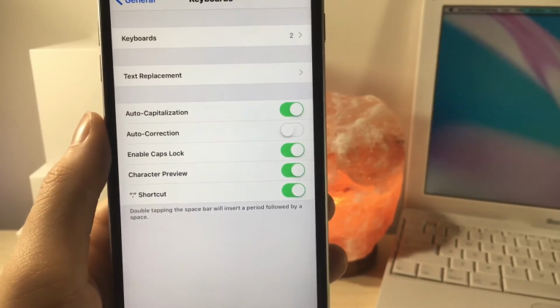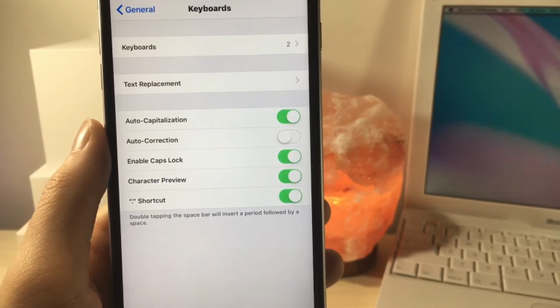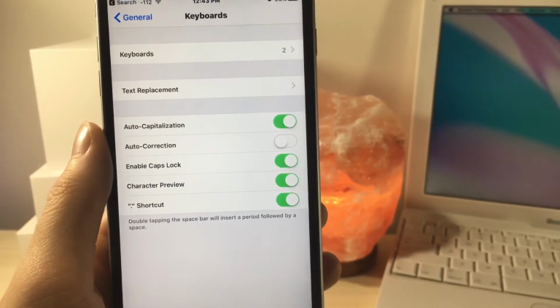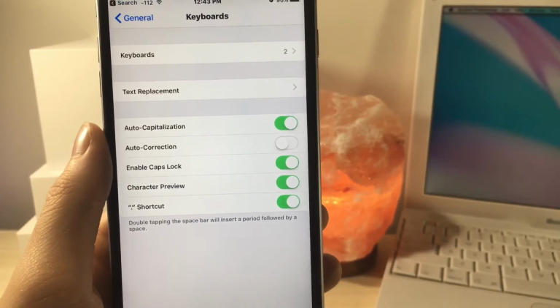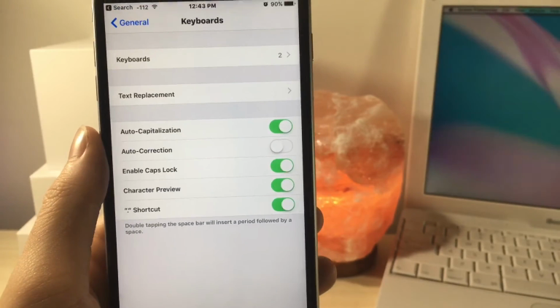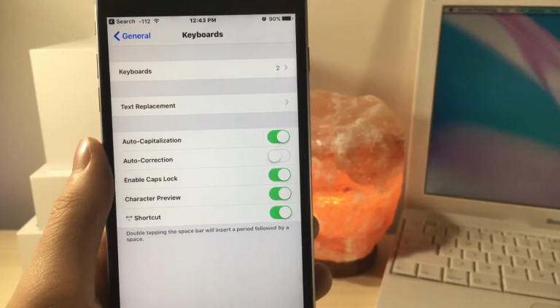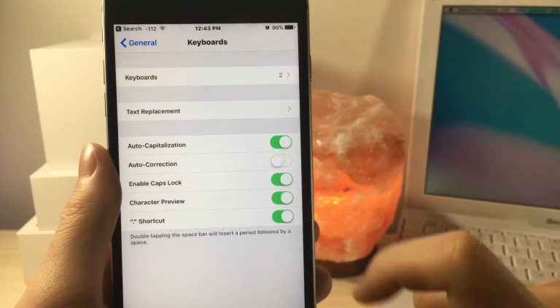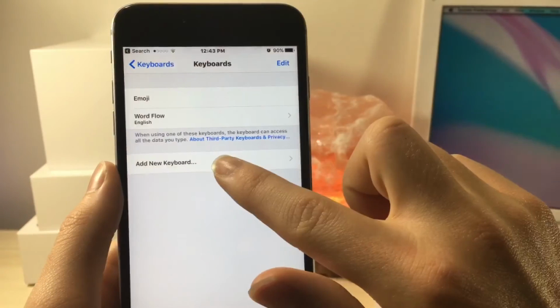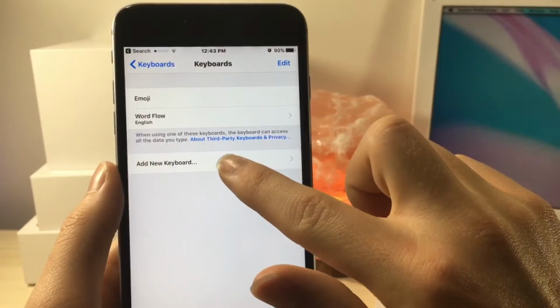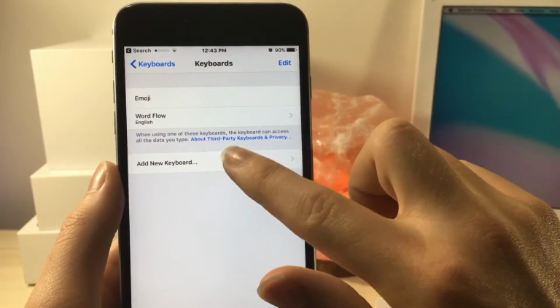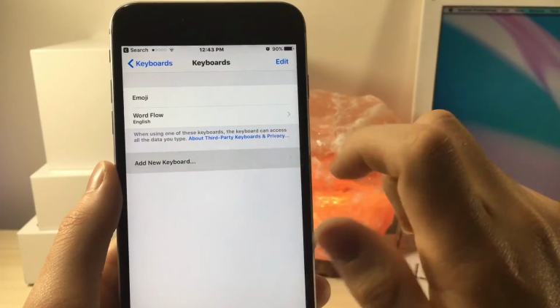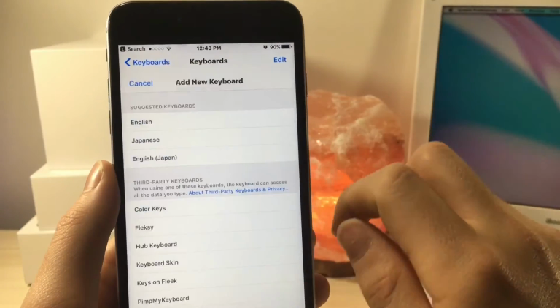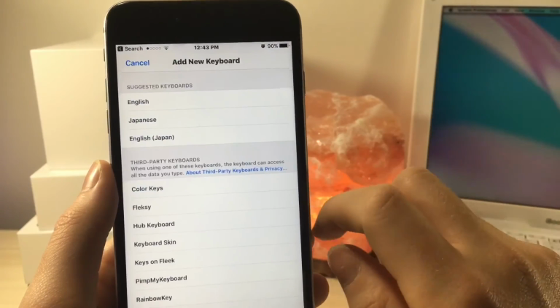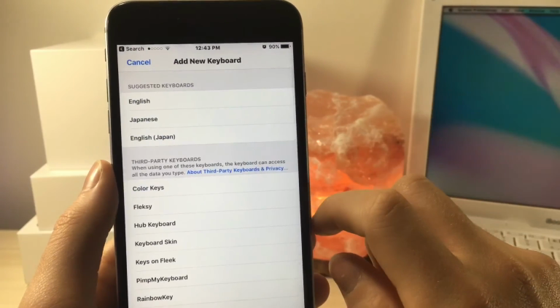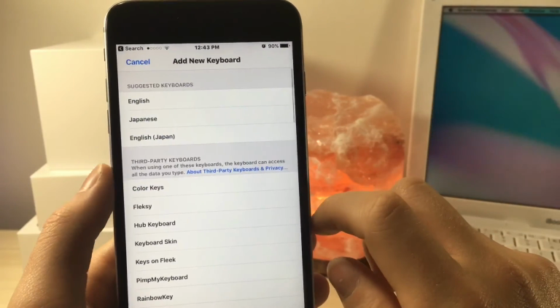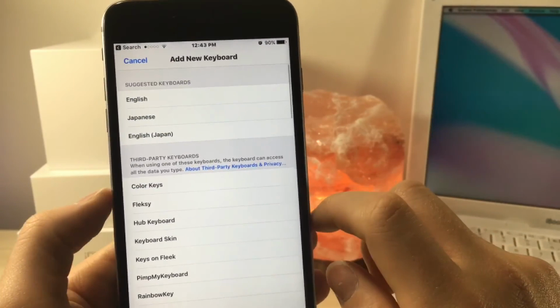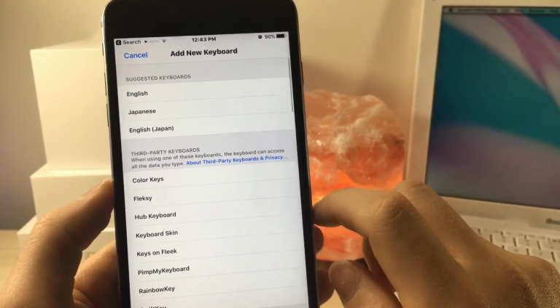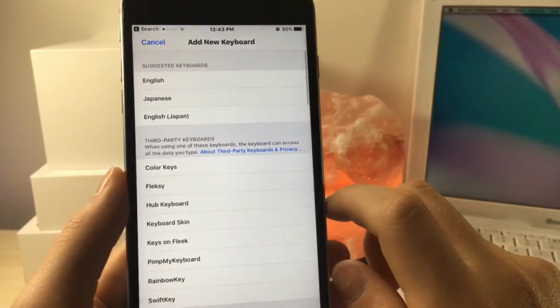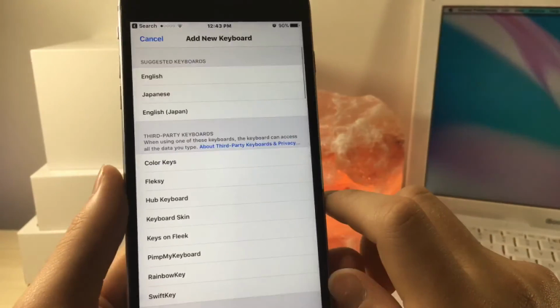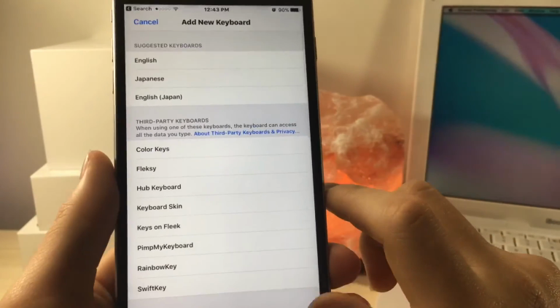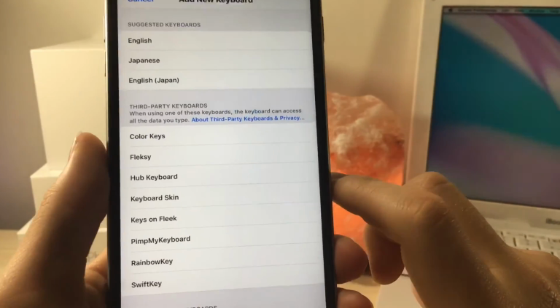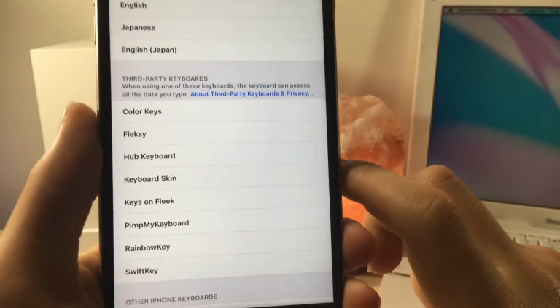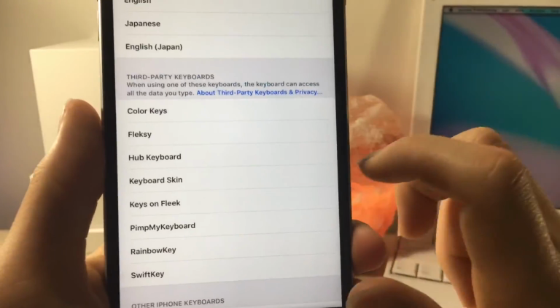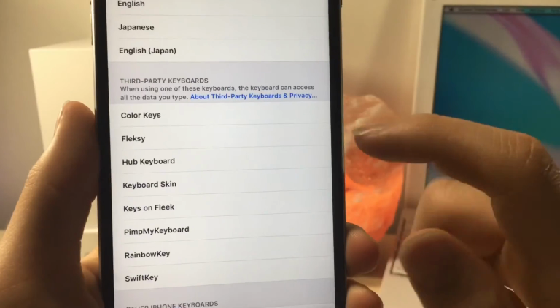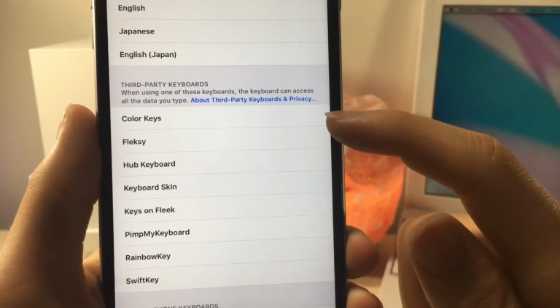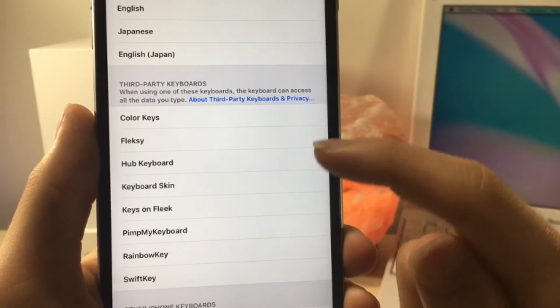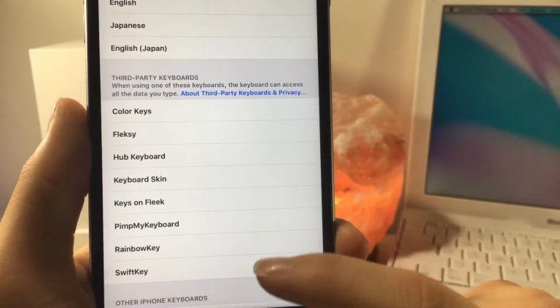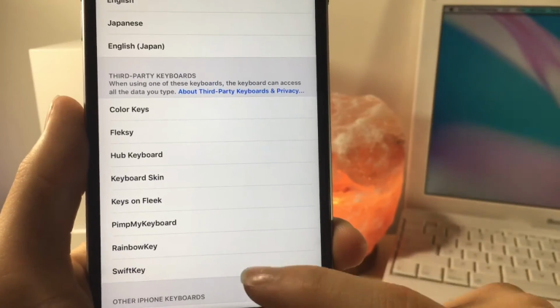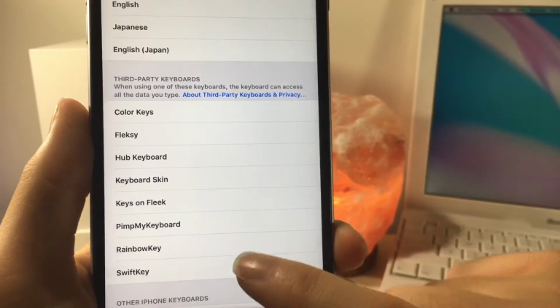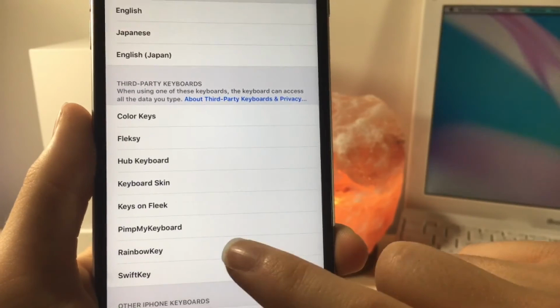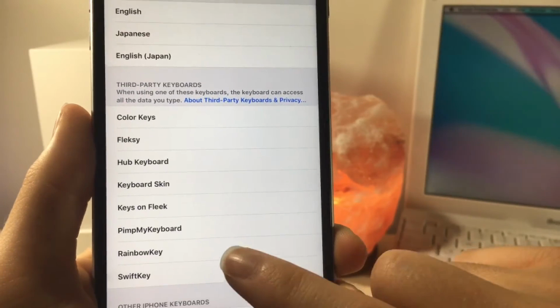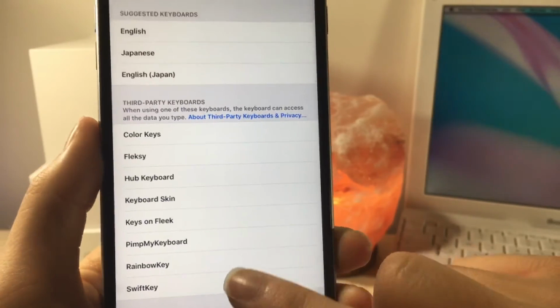Now once you have clicked on Keyboard, you're going to want to click on Add New Keyboard, and then from here you should see a keyboard named Word Flow. You want to select that.